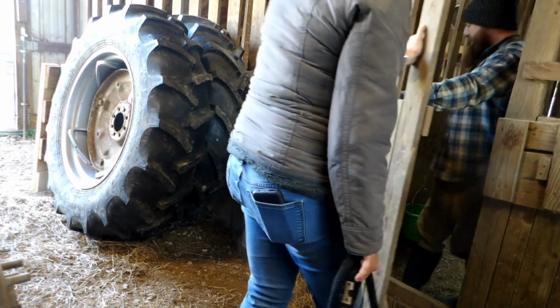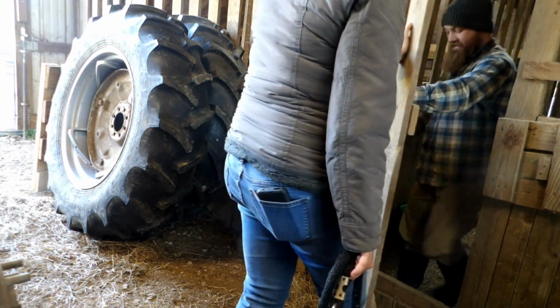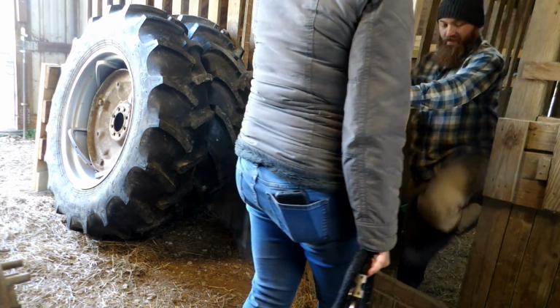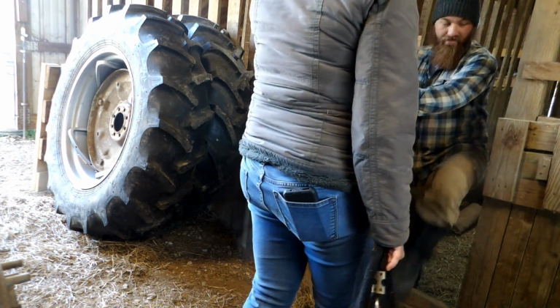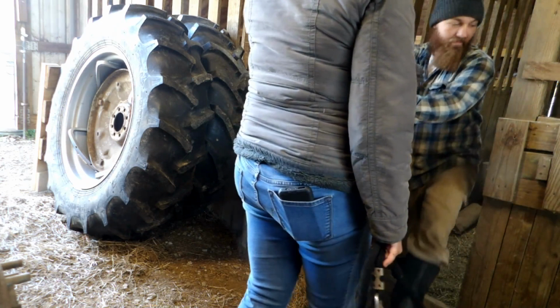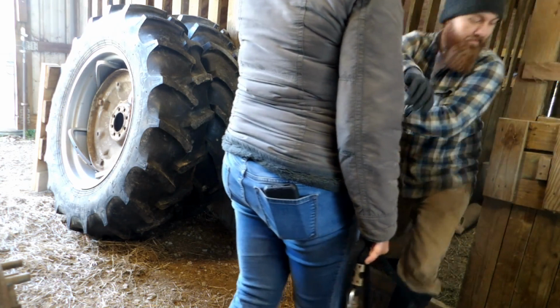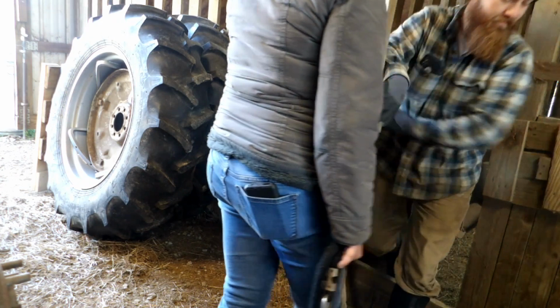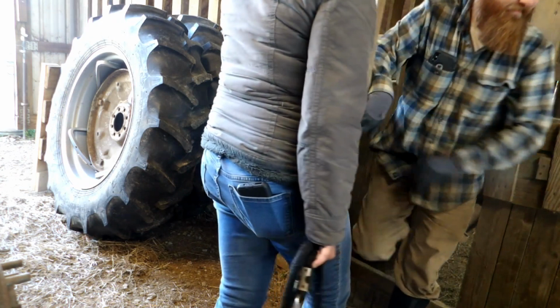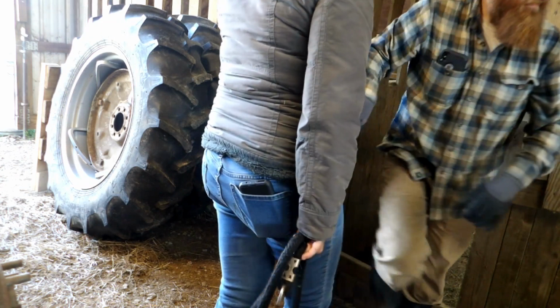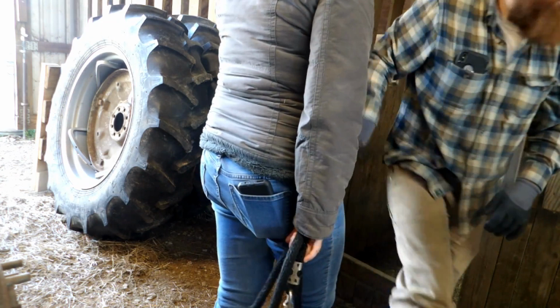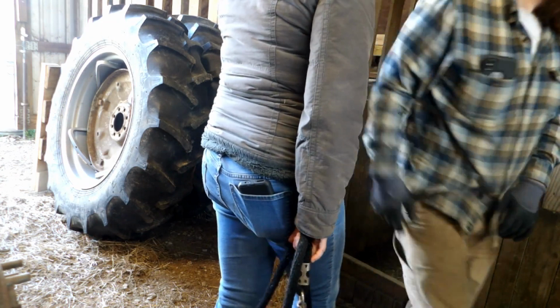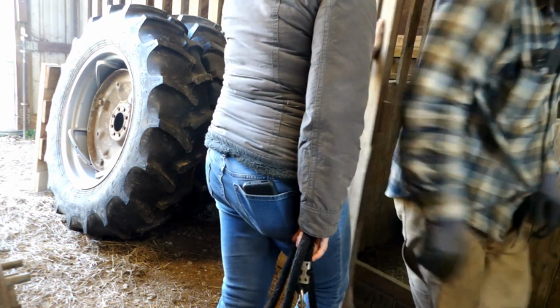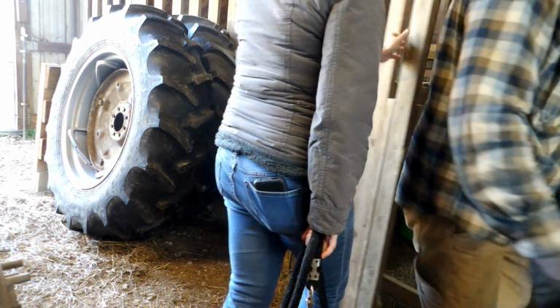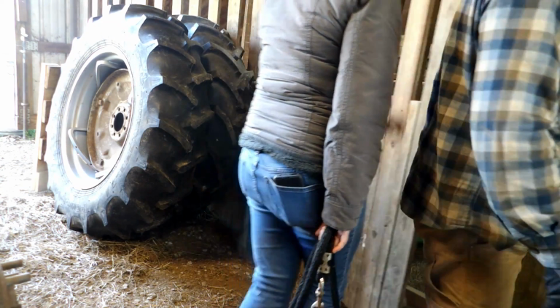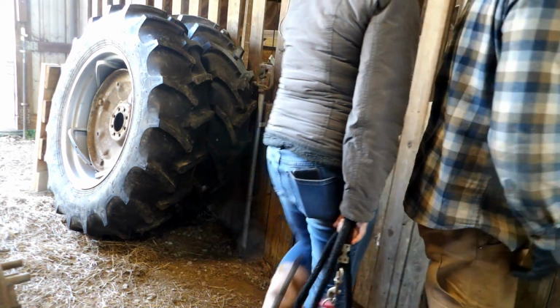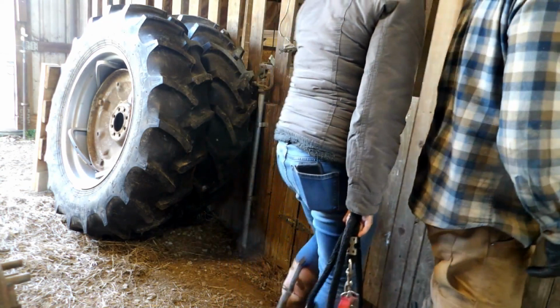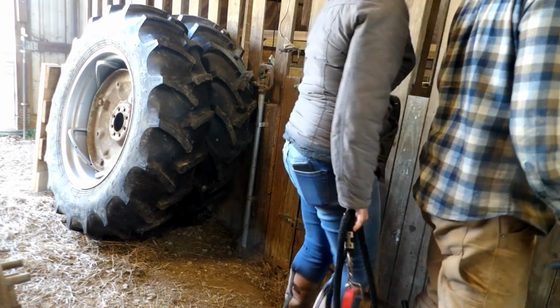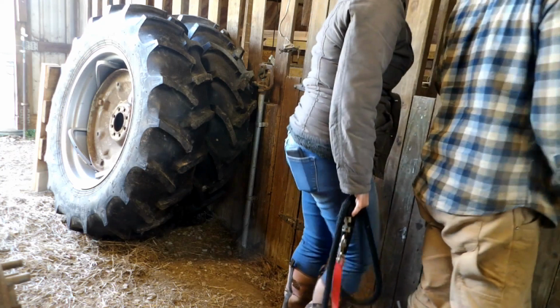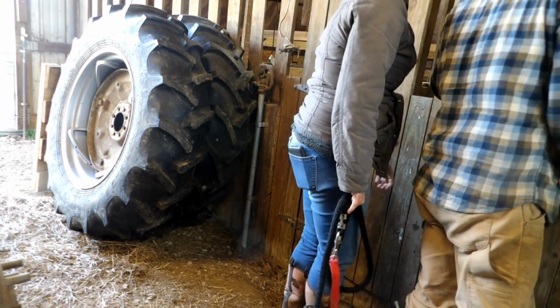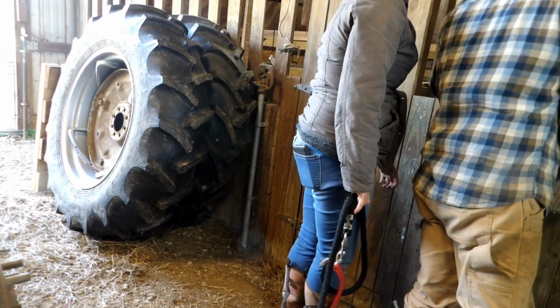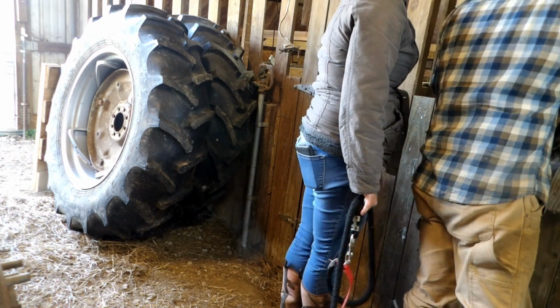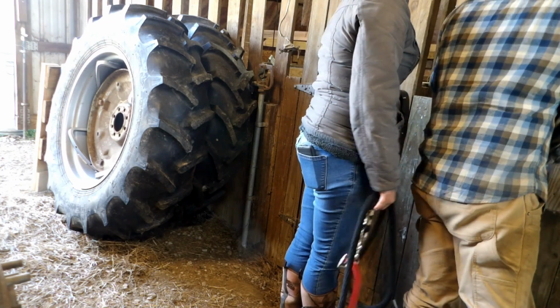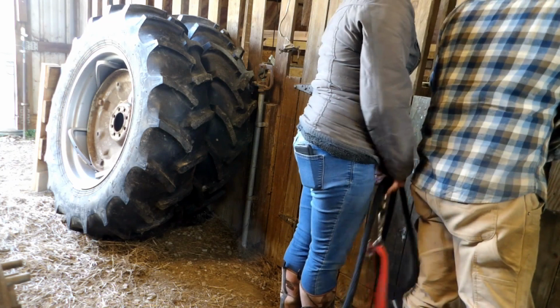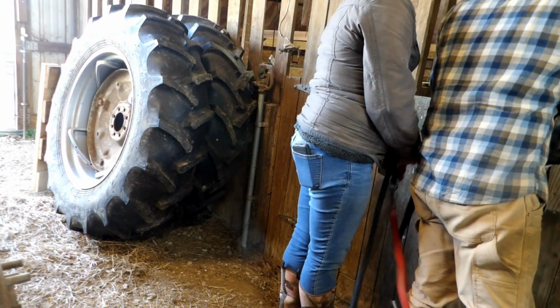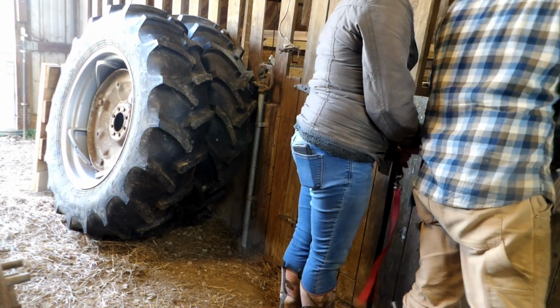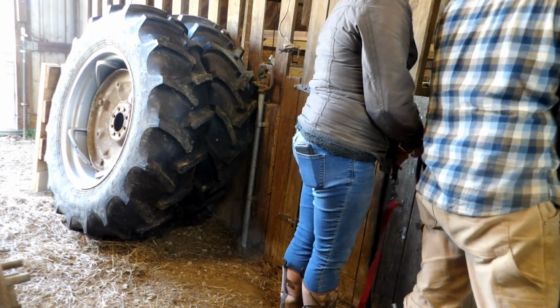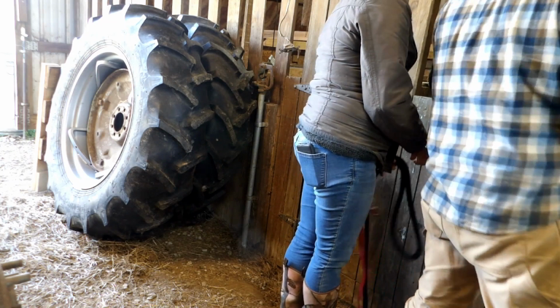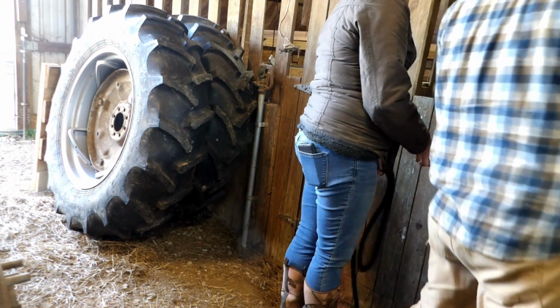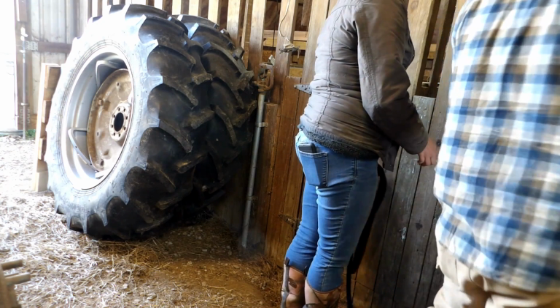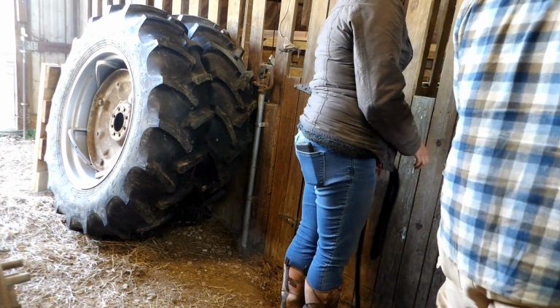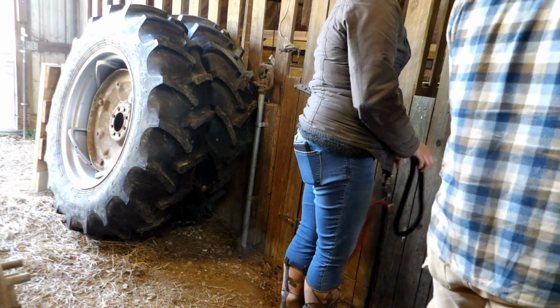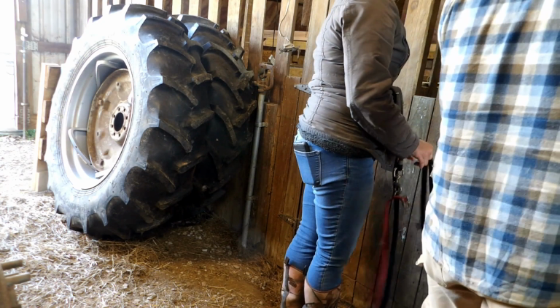He's tall! He's not even the tallest one. How are those feet?